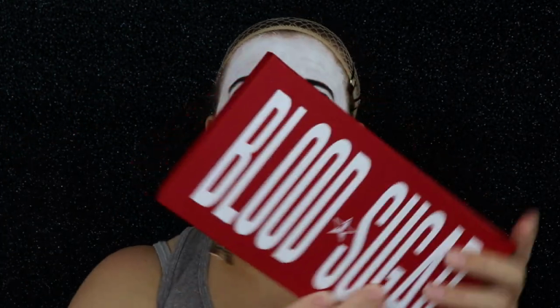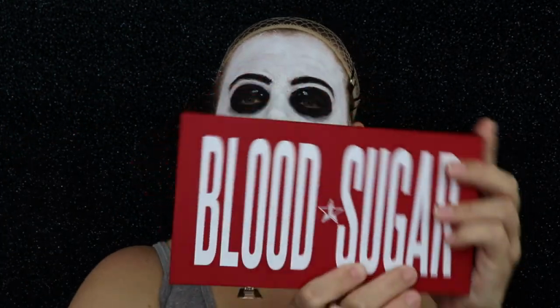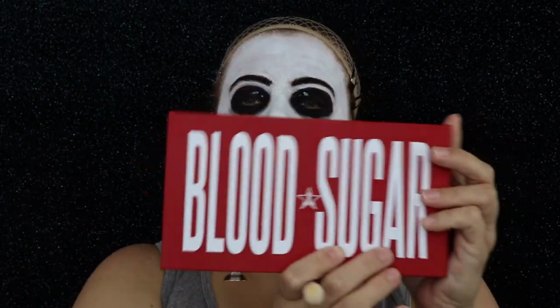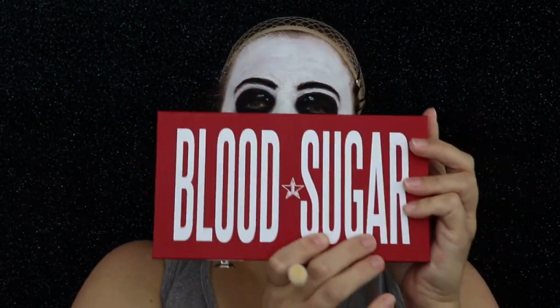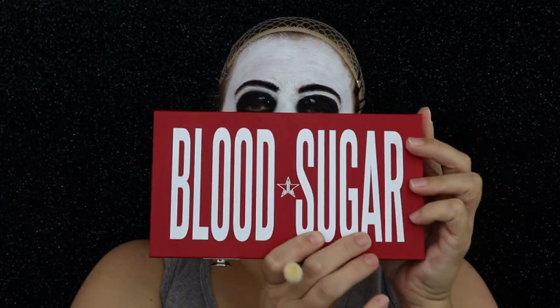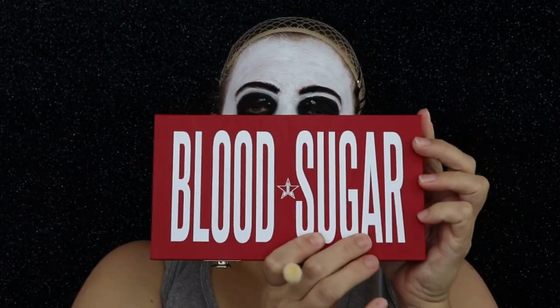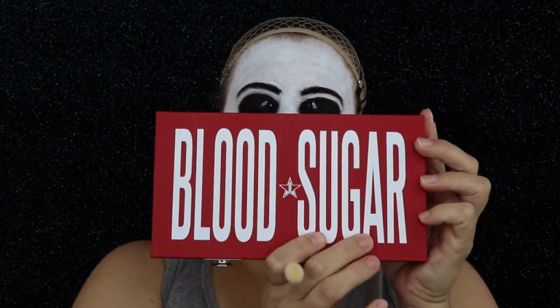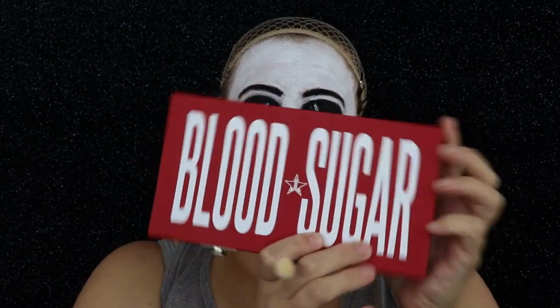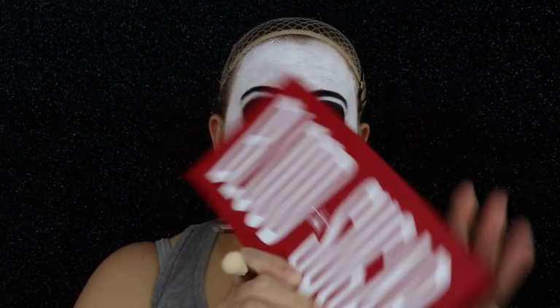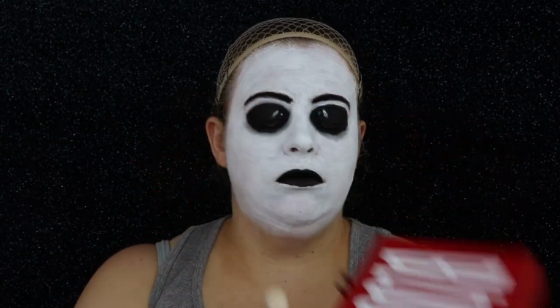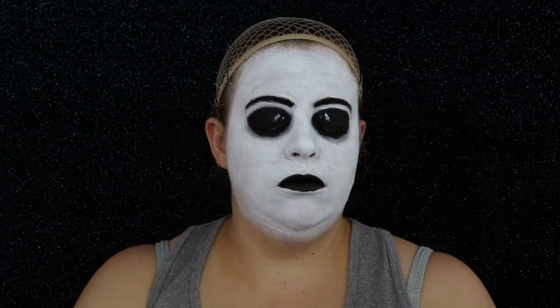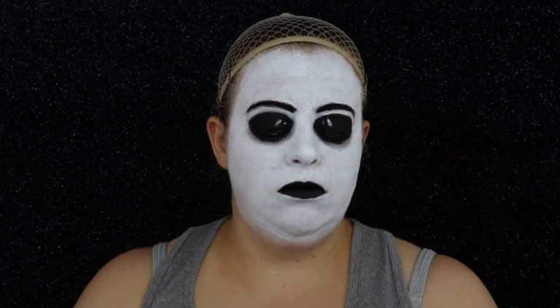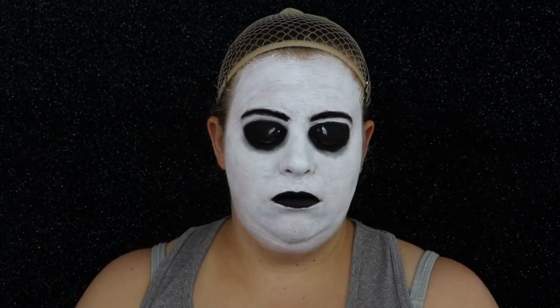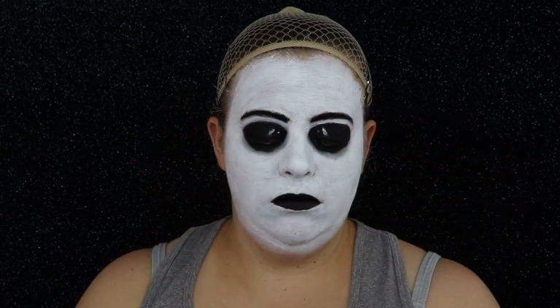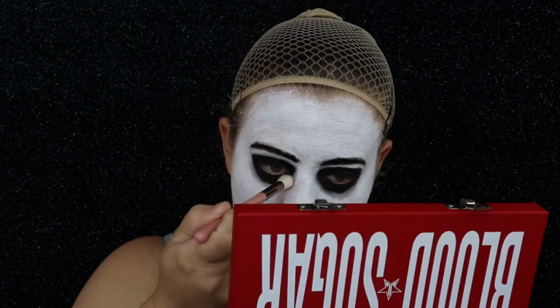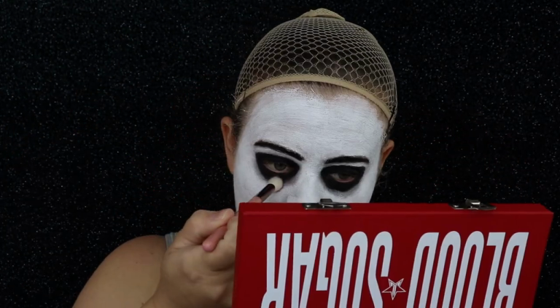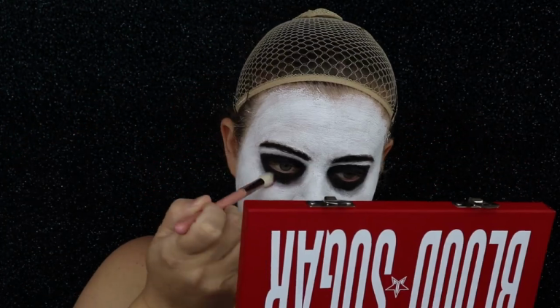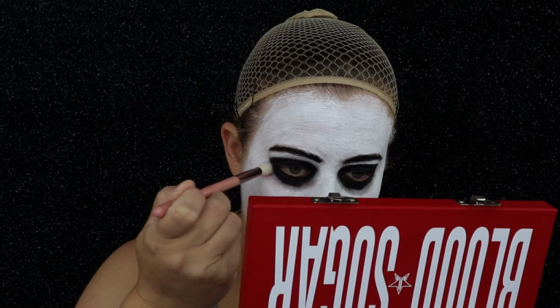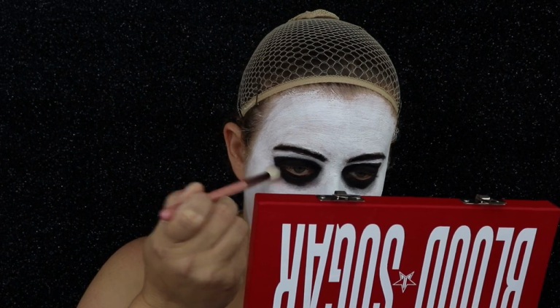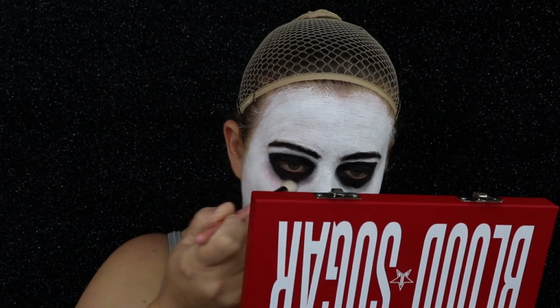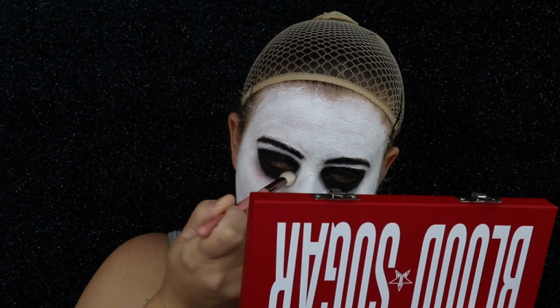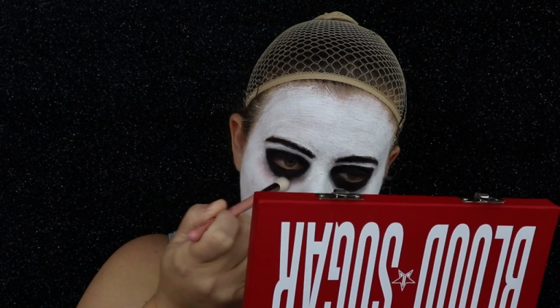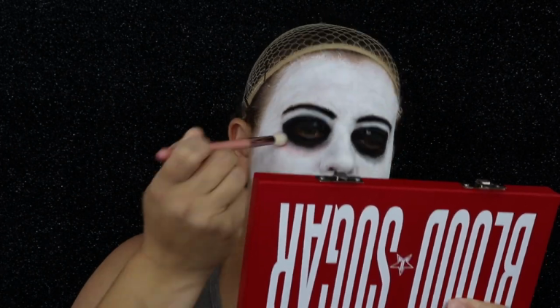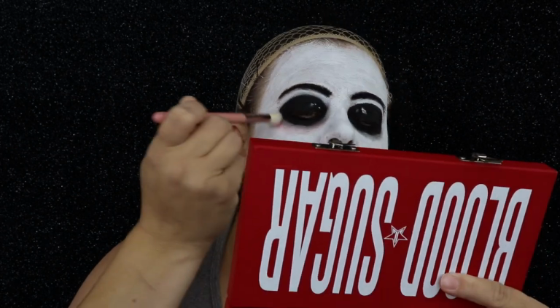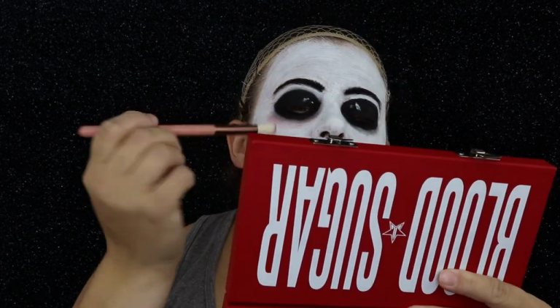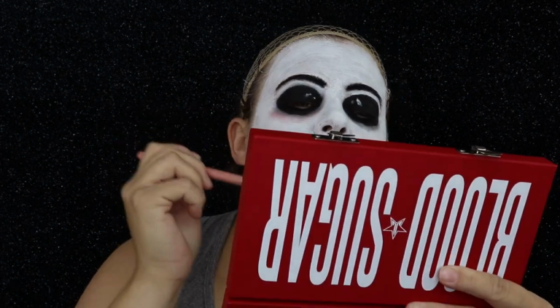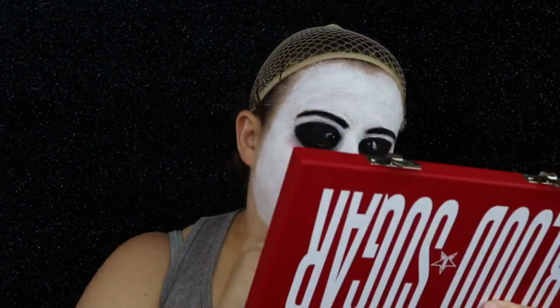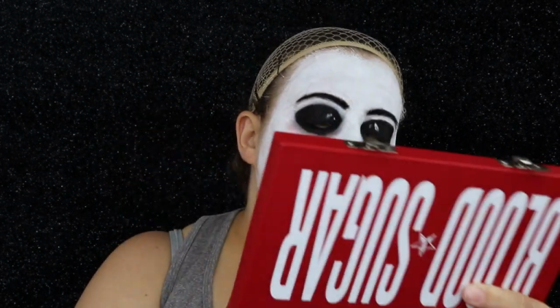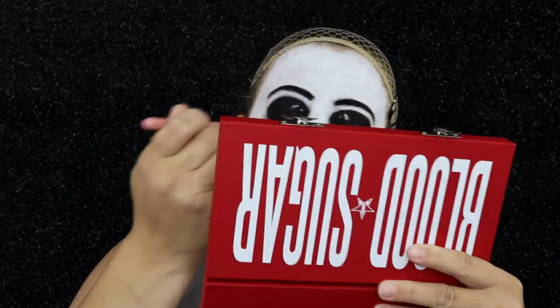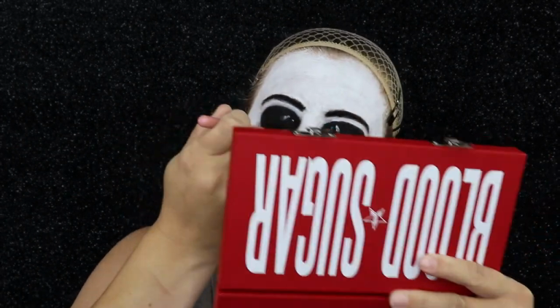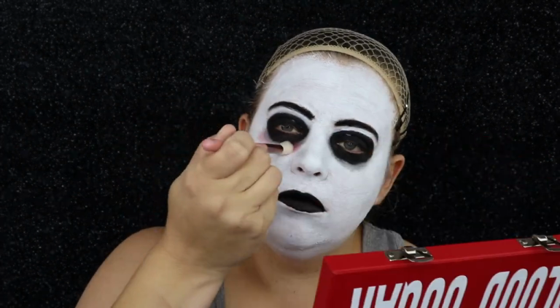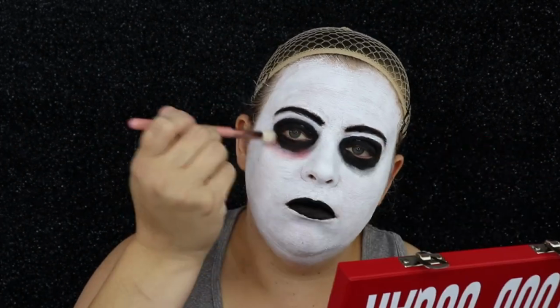Now I'm going to take Jeffrey's Blood Sugar Palette. I'm going to go in with the shade Prick and just kind of tap this underneath the eye.